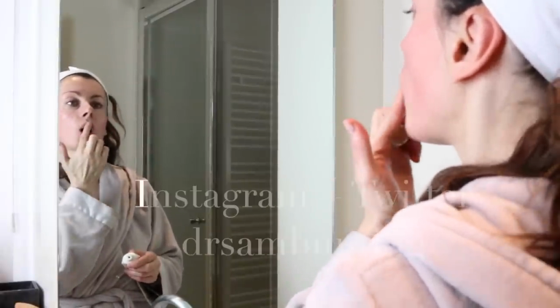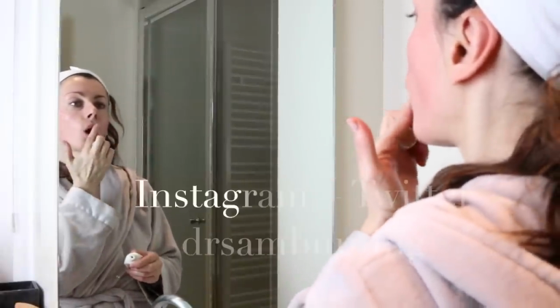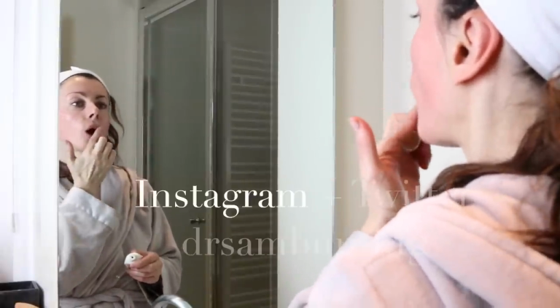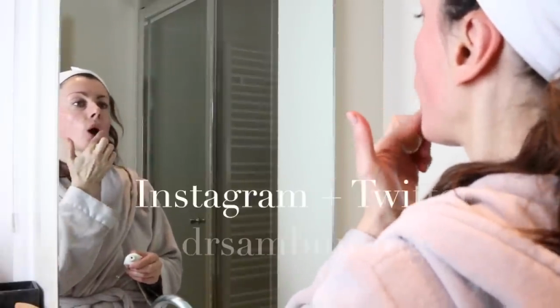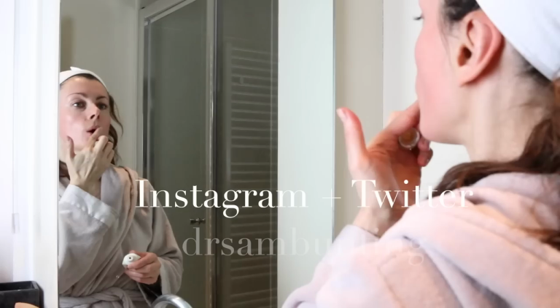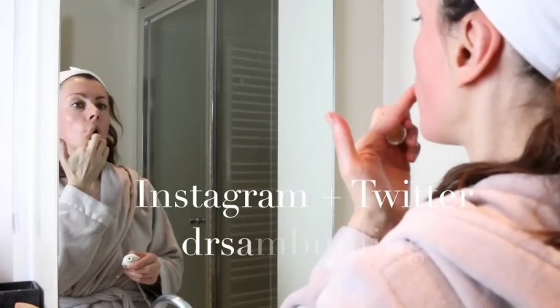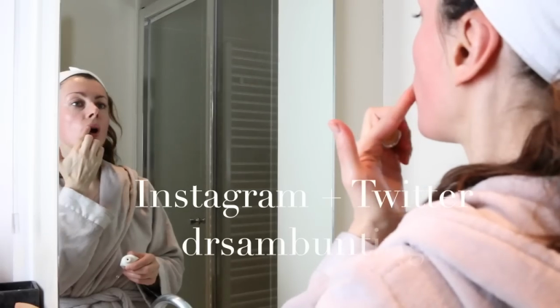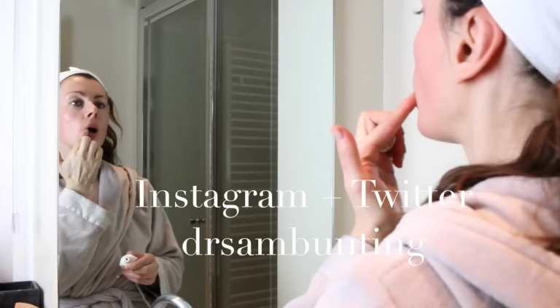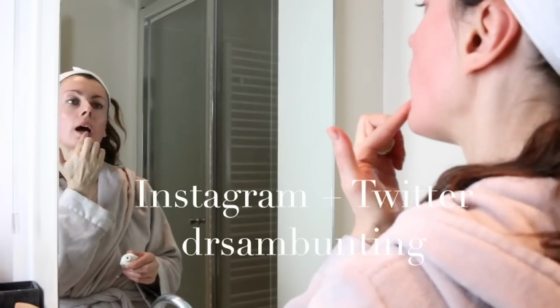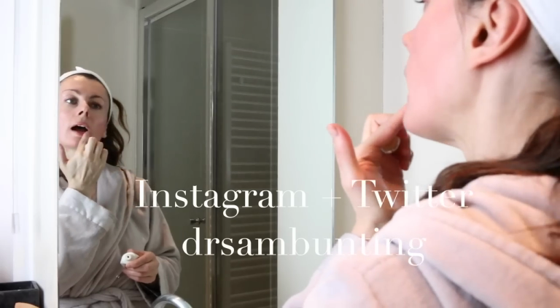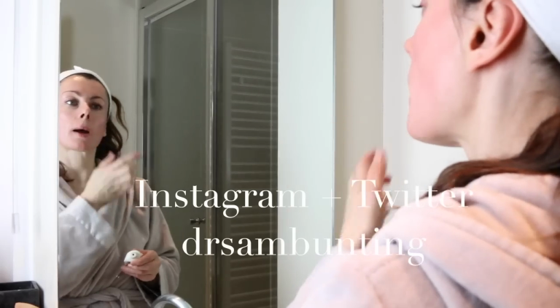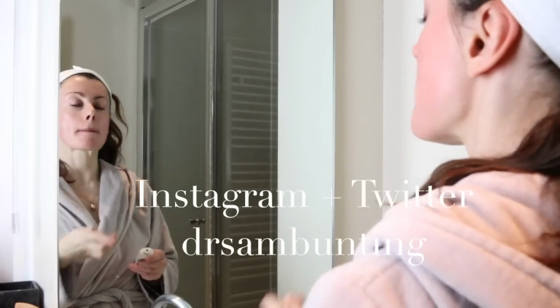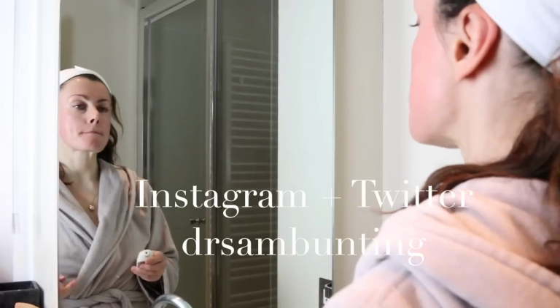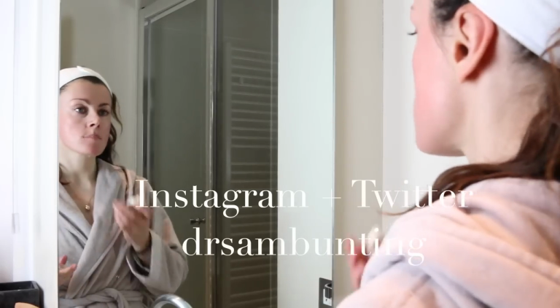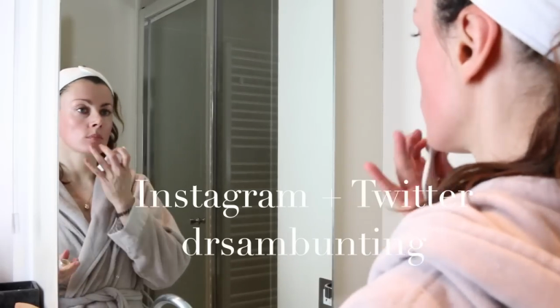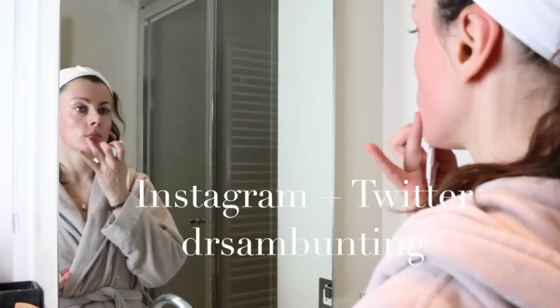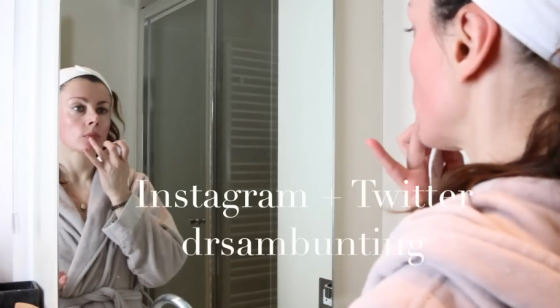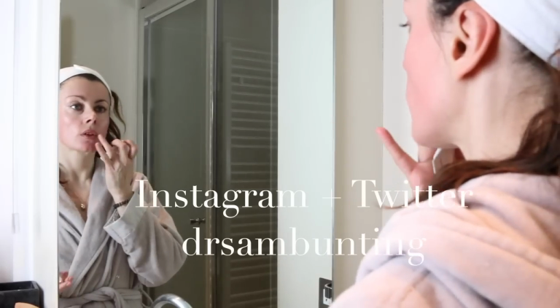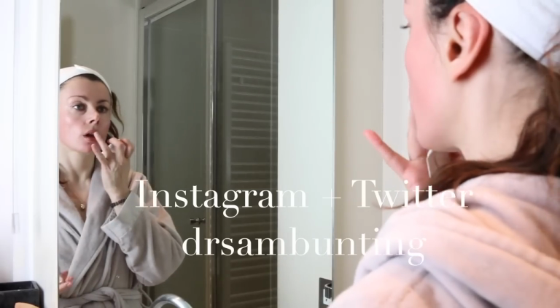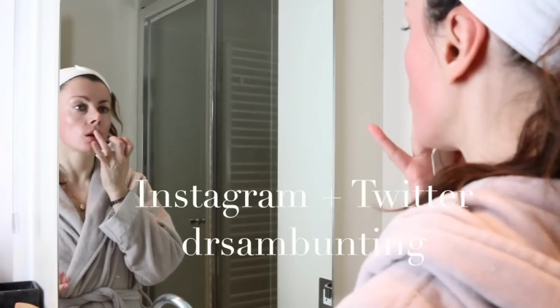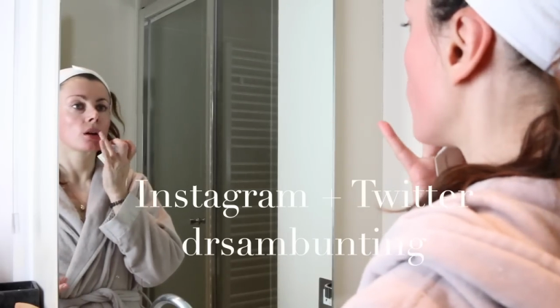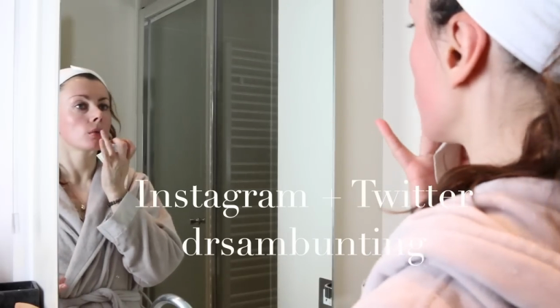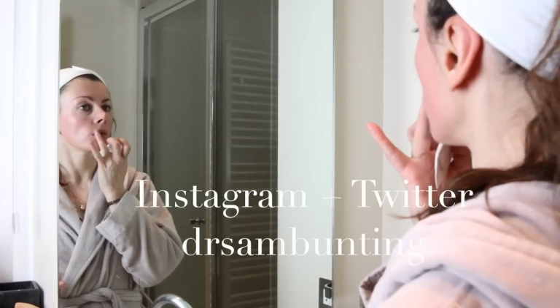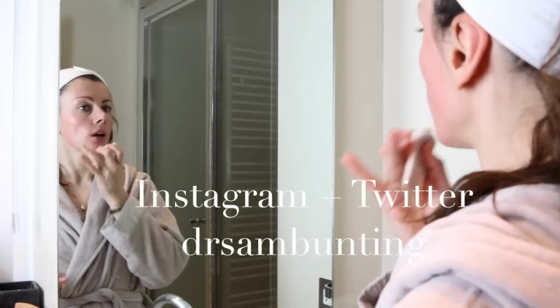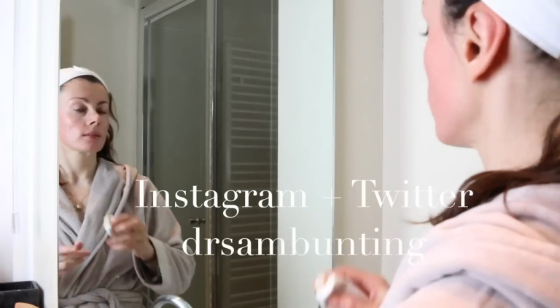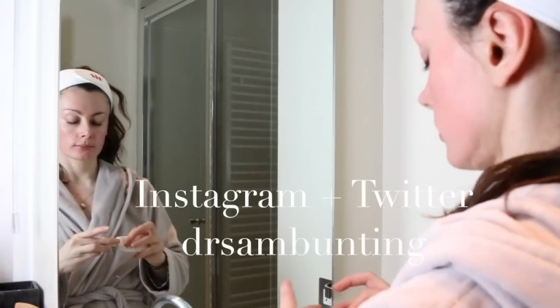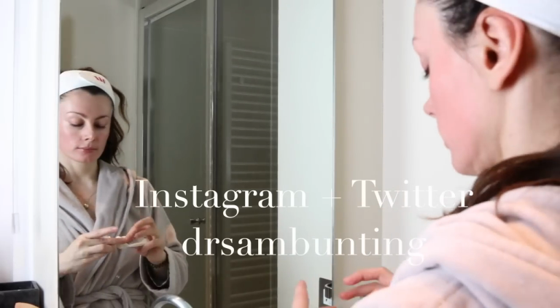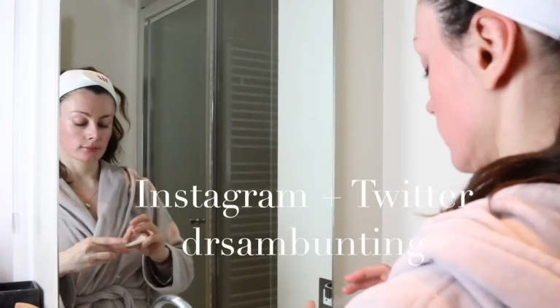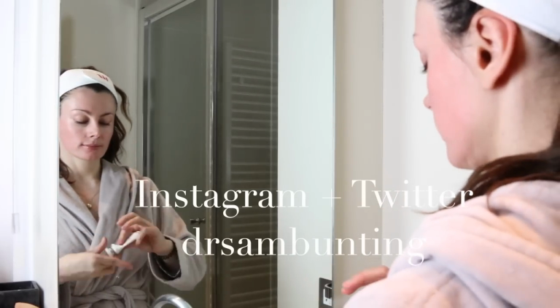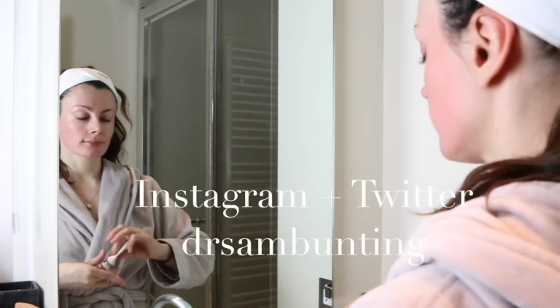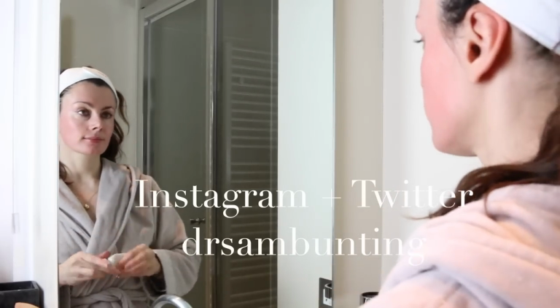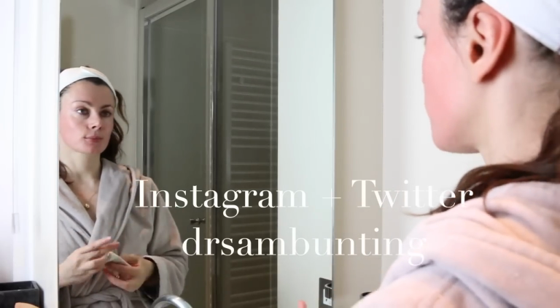So that's it, my nighttime routine. I hope you enjoyed — thanks for watching and bye for now.